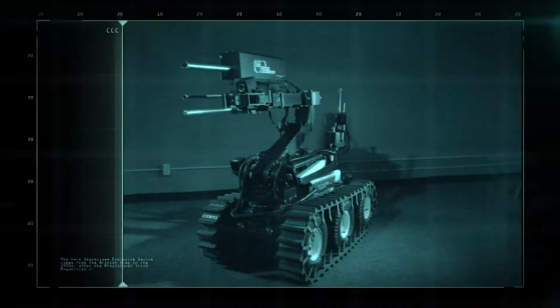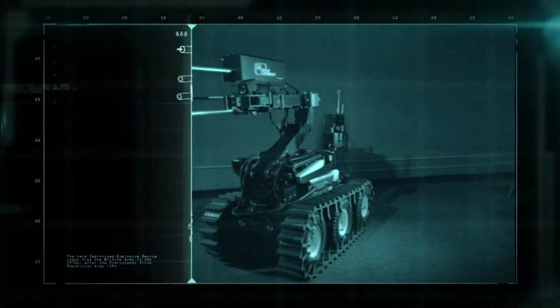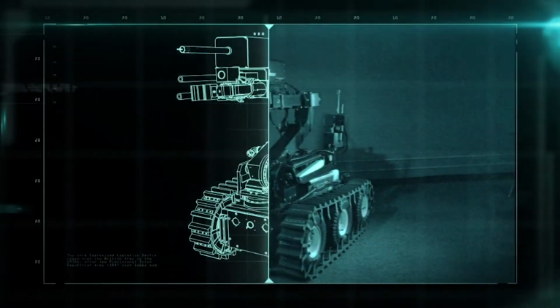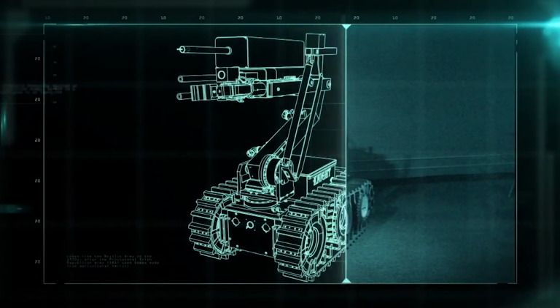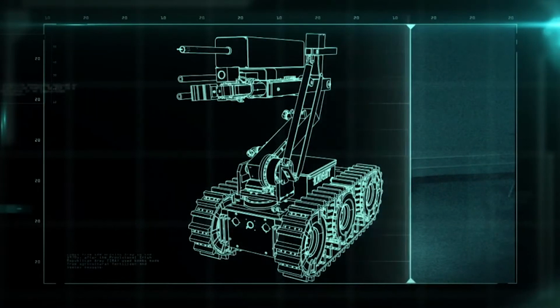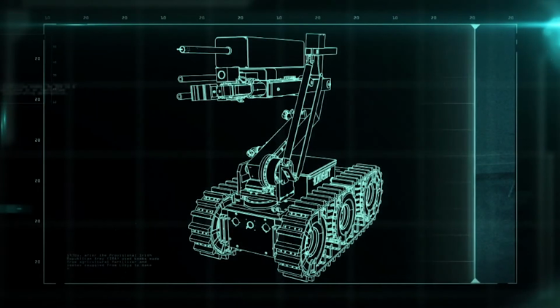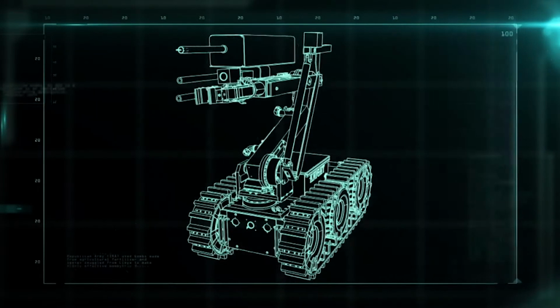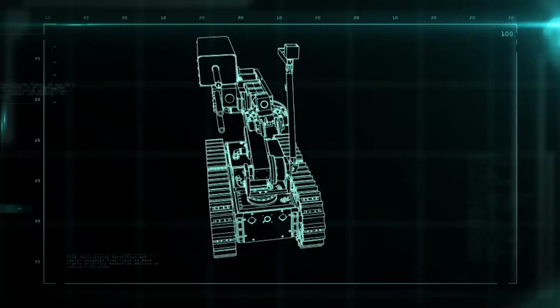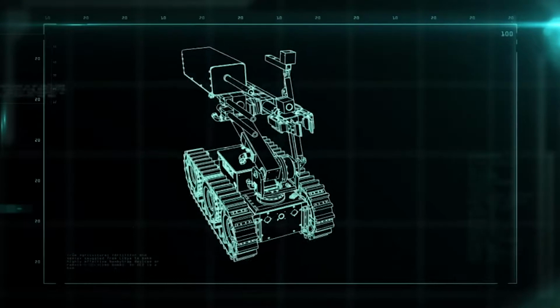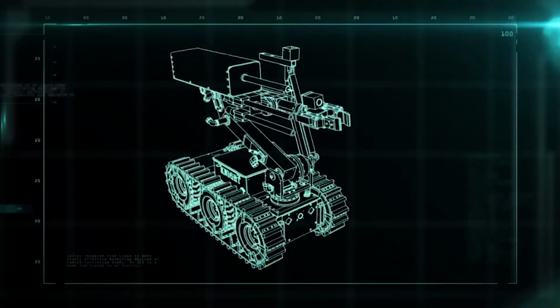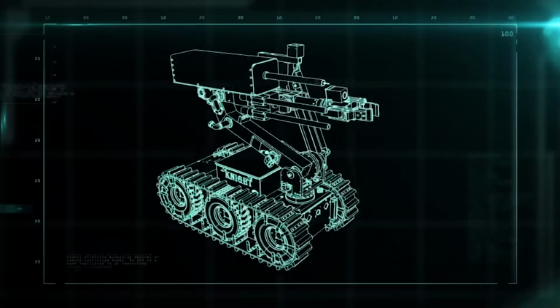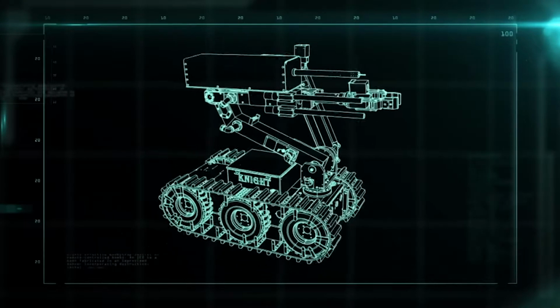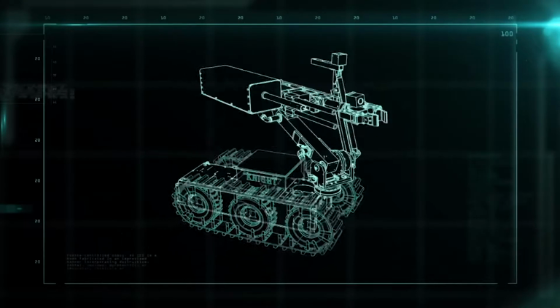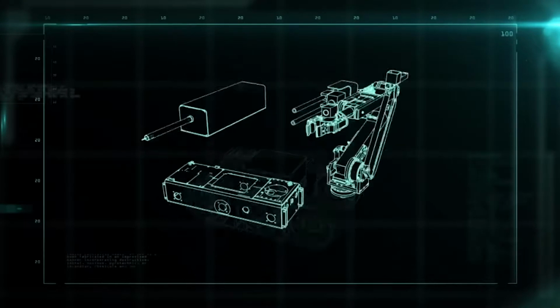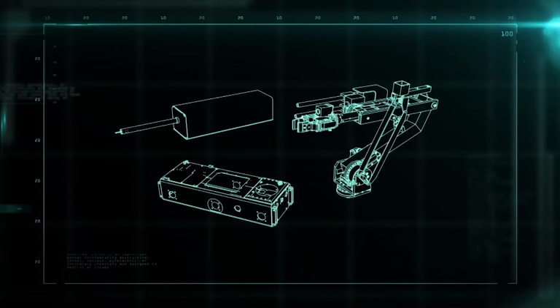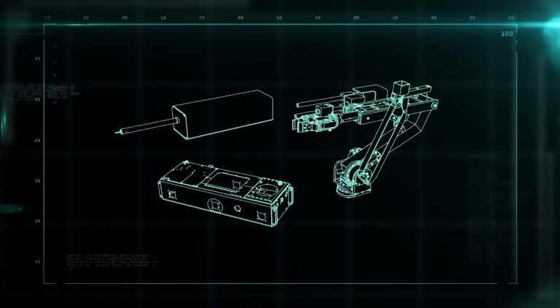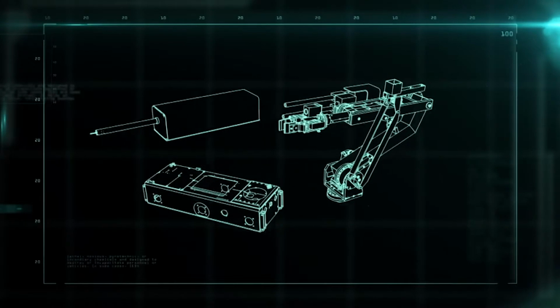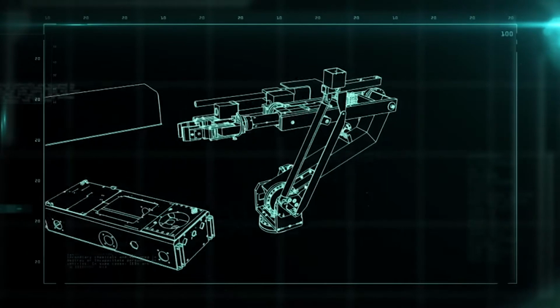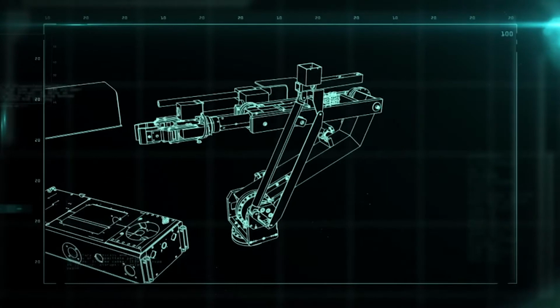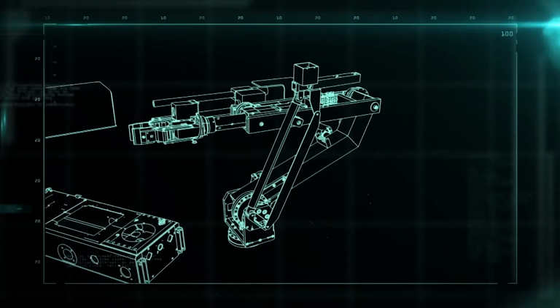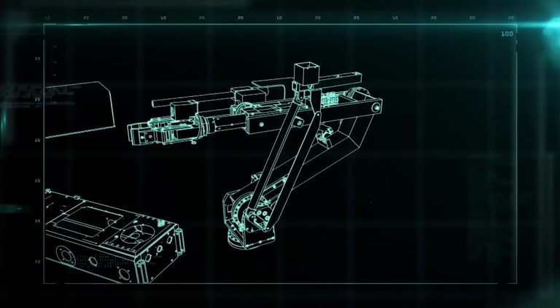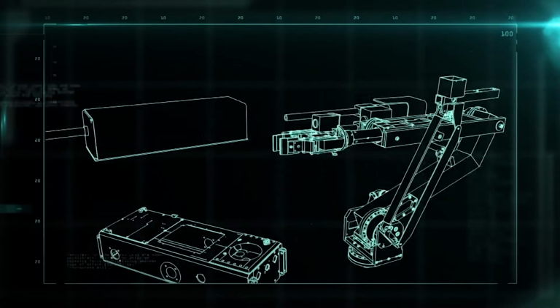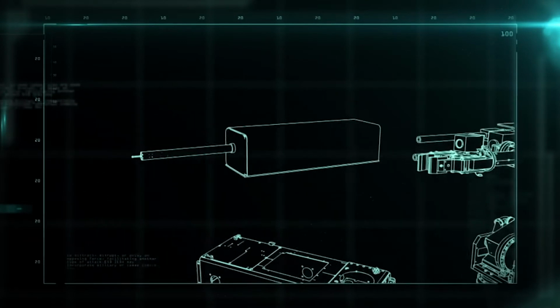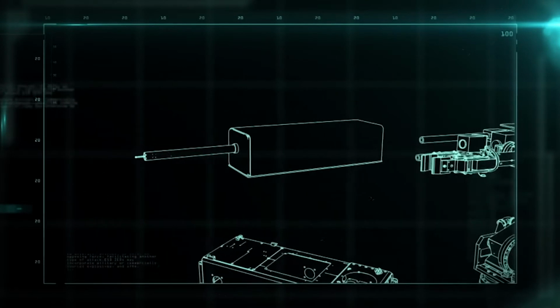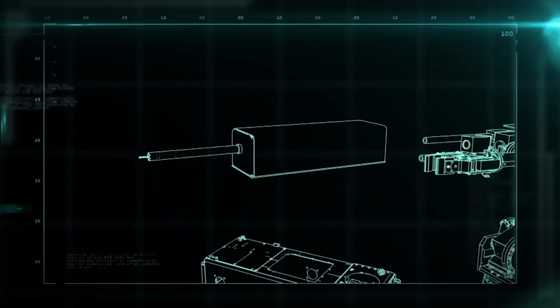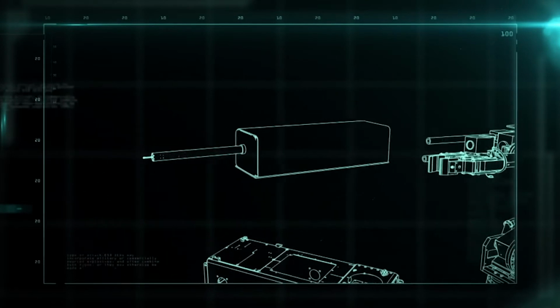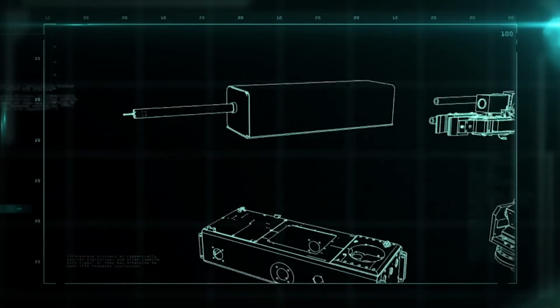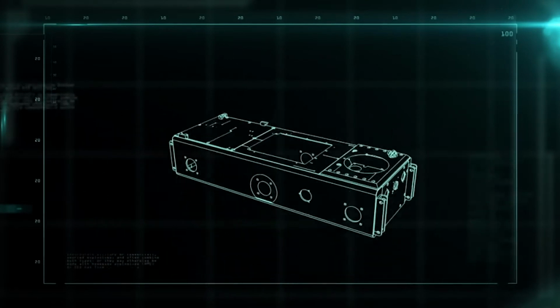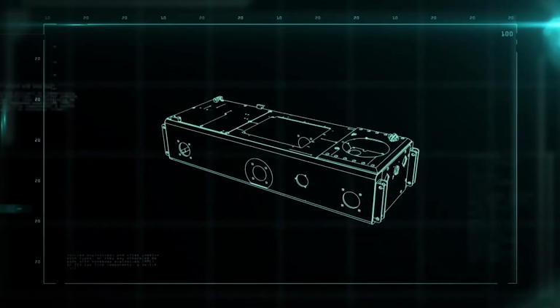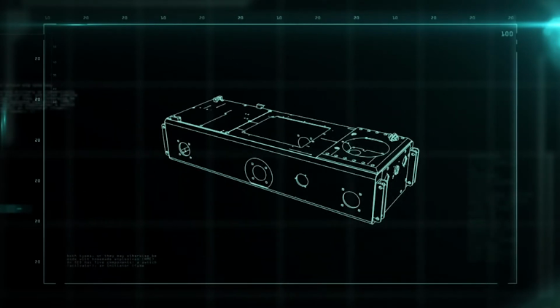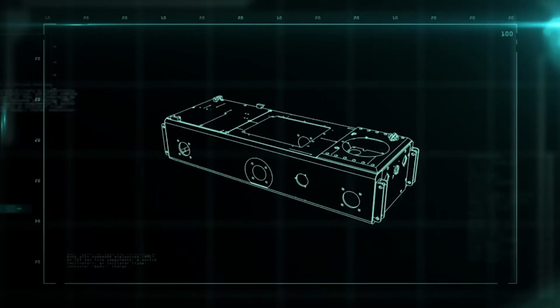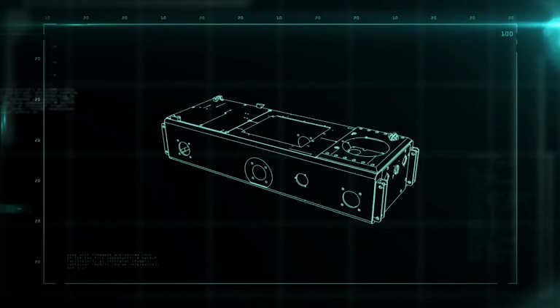The robot, named the WM Knight, is made up of three parts: the arm, the hazard probe, and the chassis.